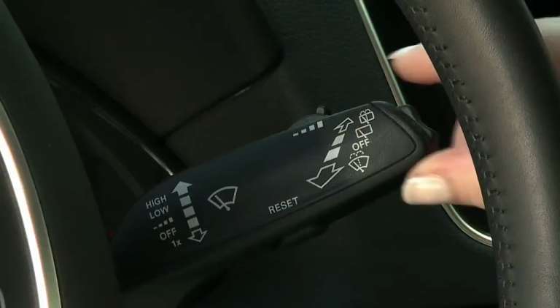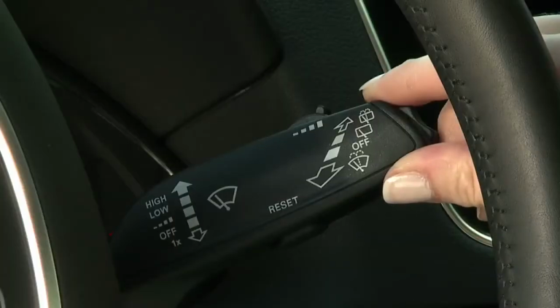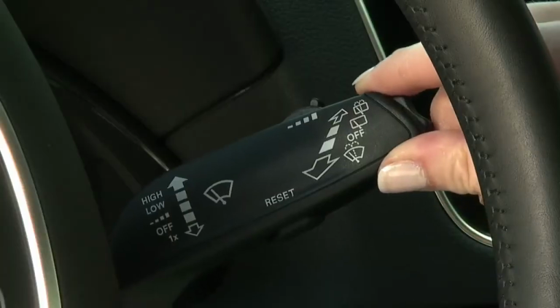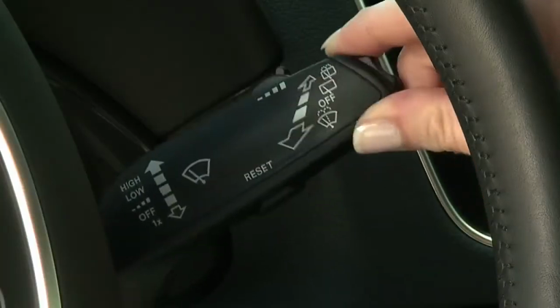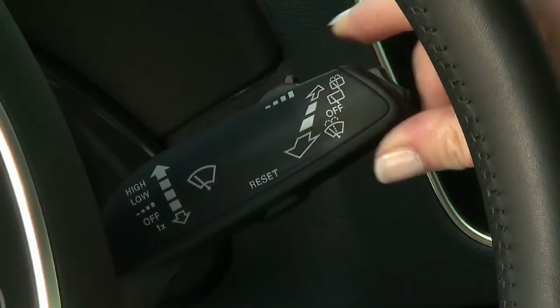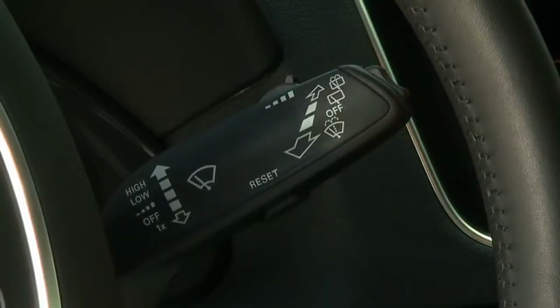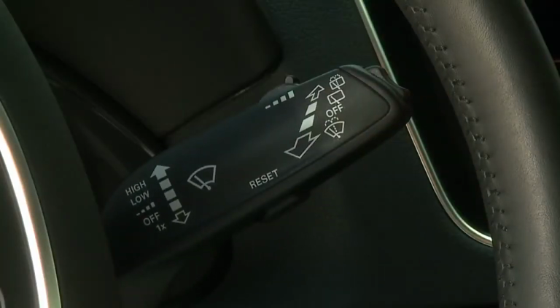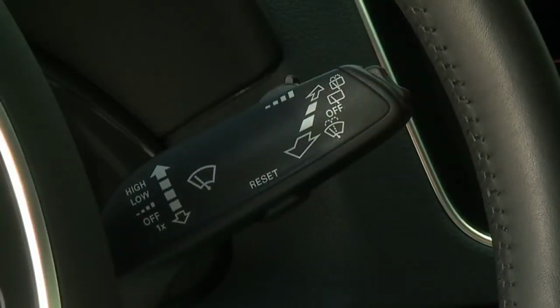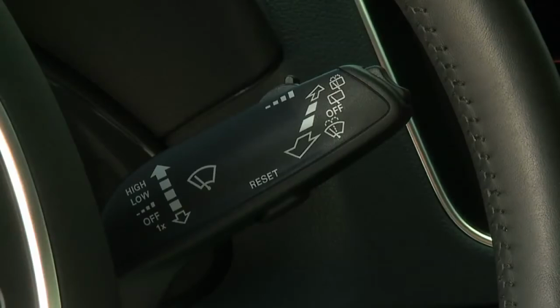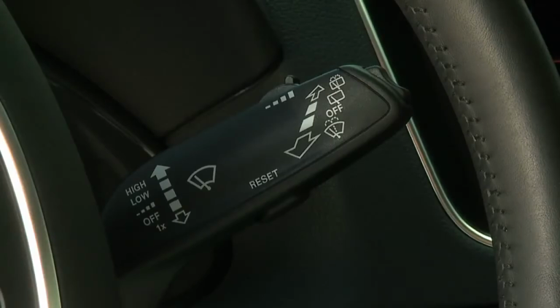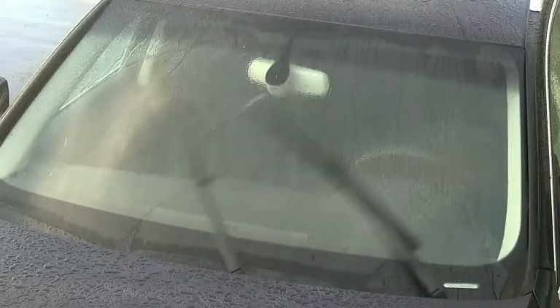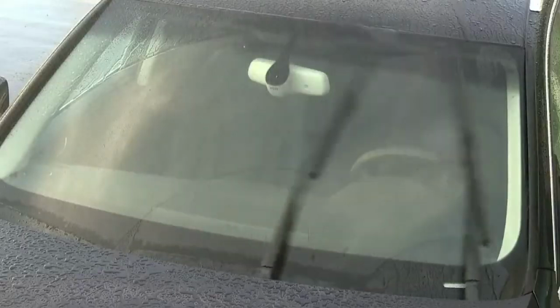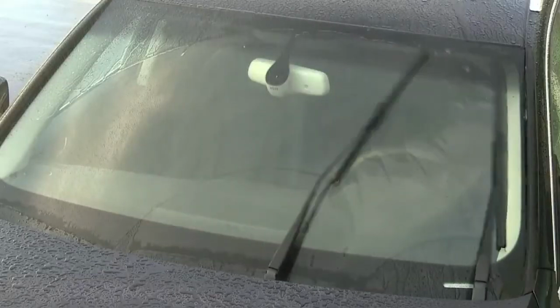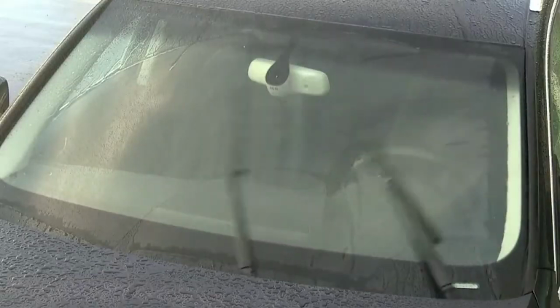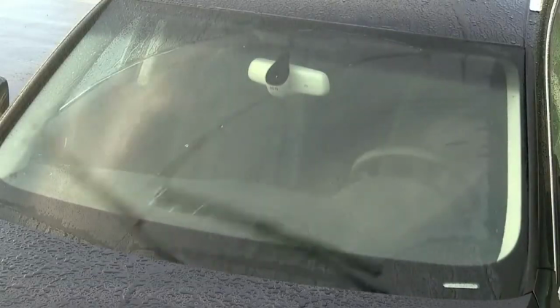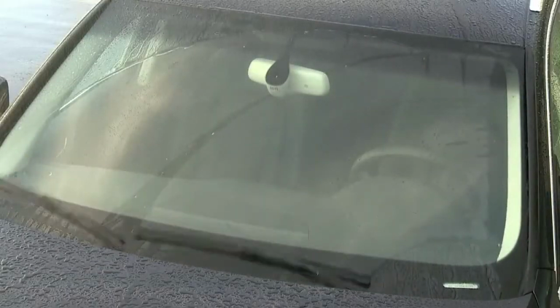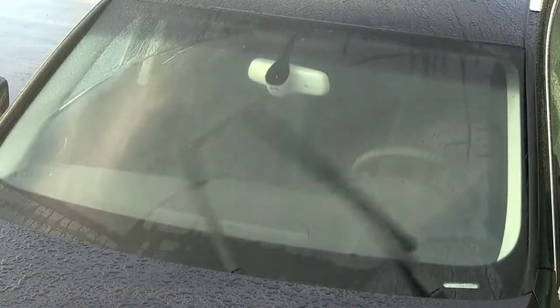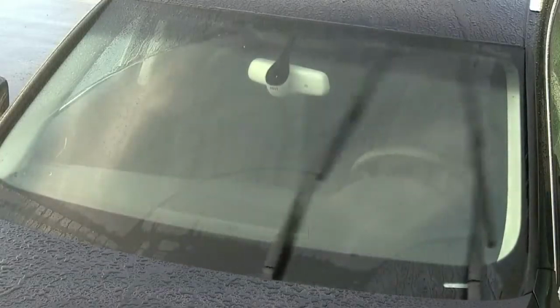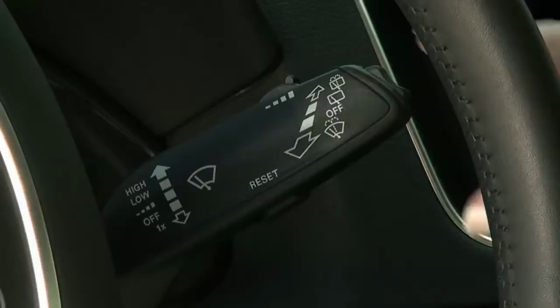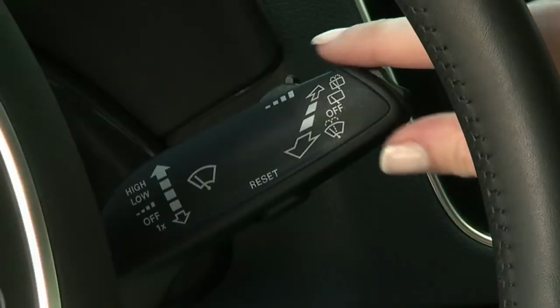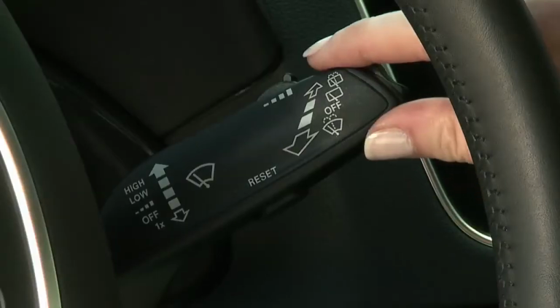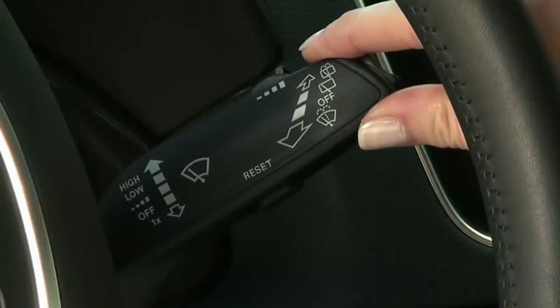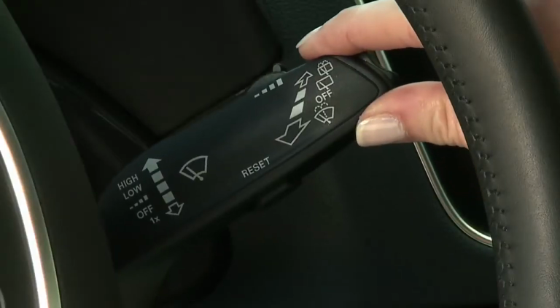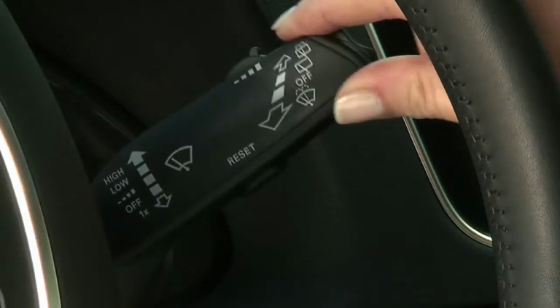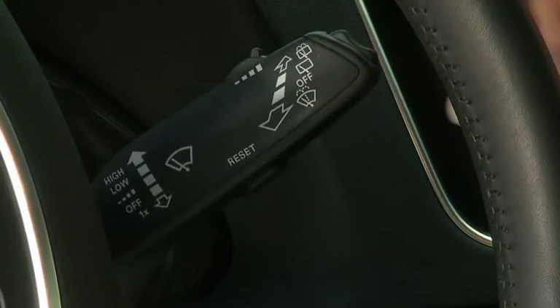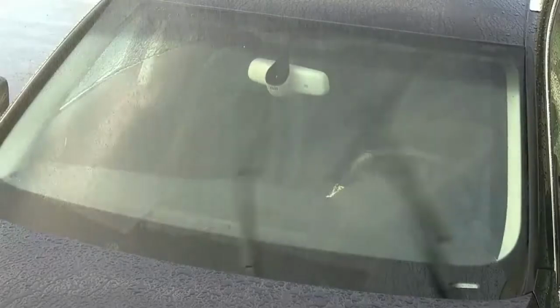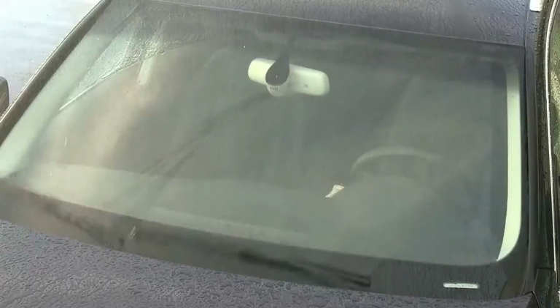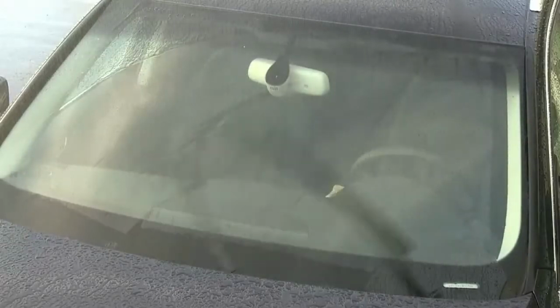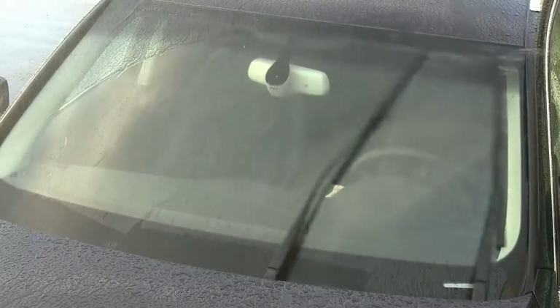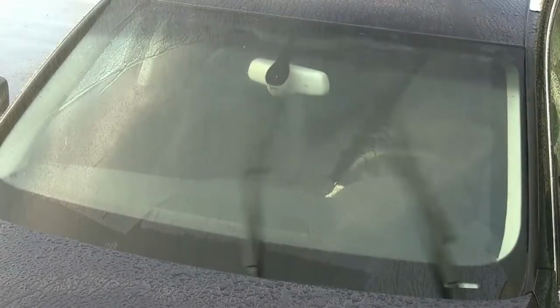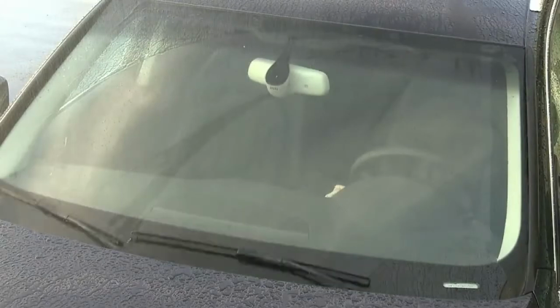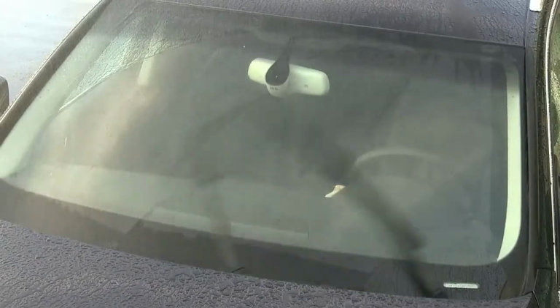The next stalk position up is for continuous low speed wiping. The top position is for continuous high speed wiping.